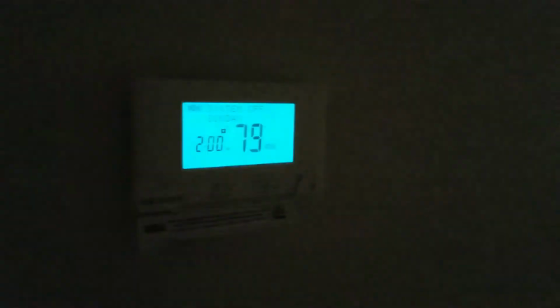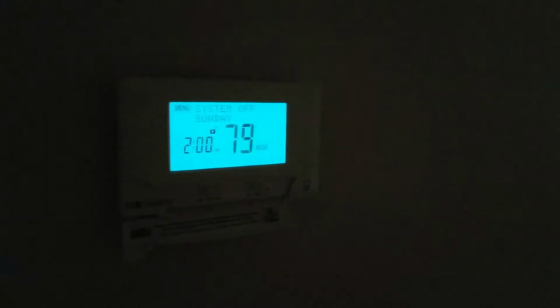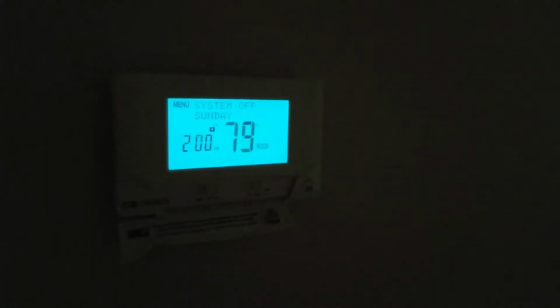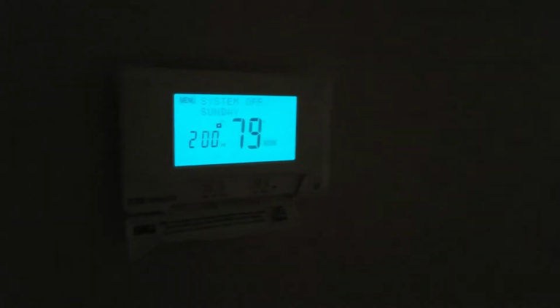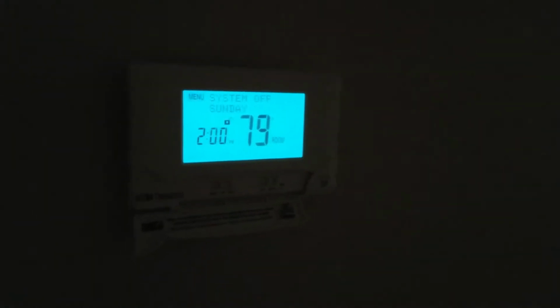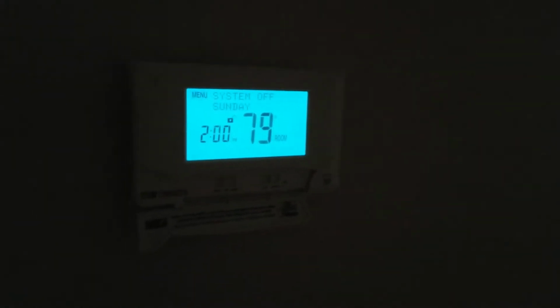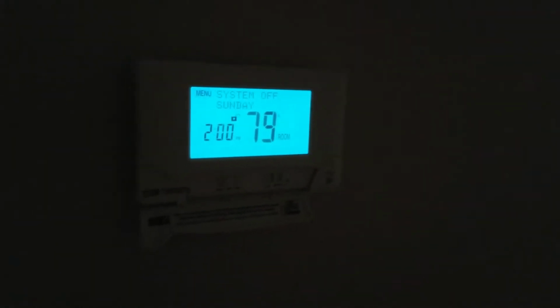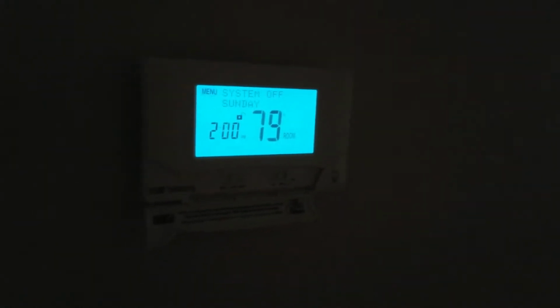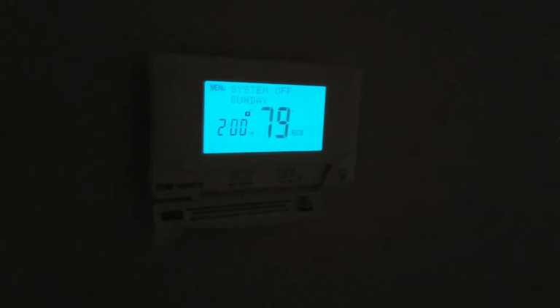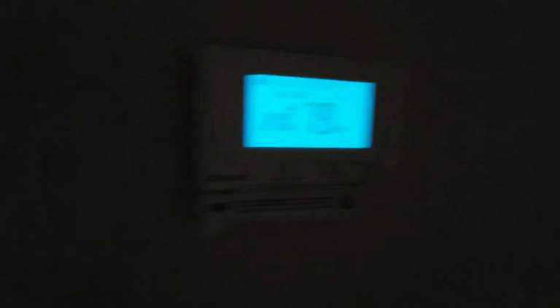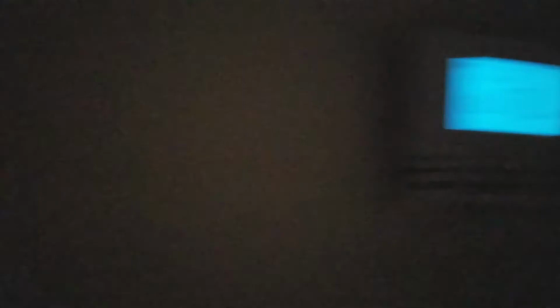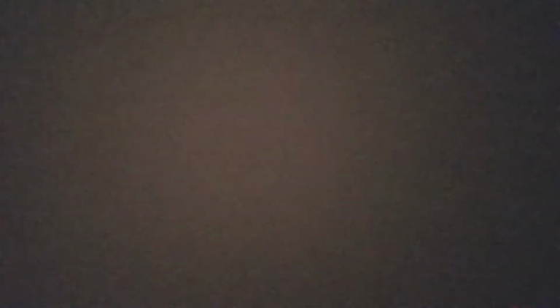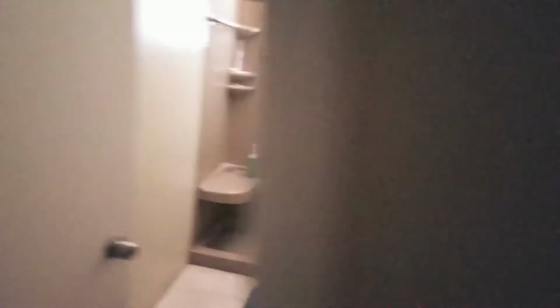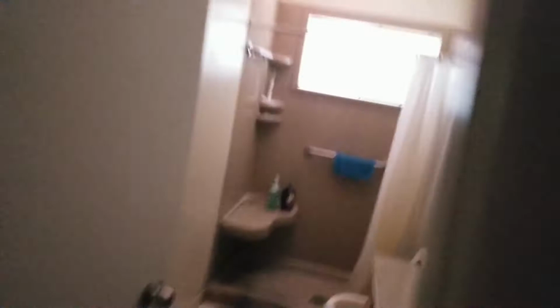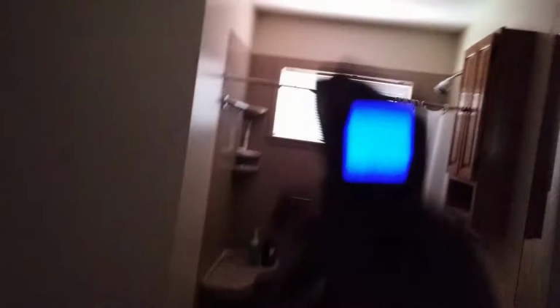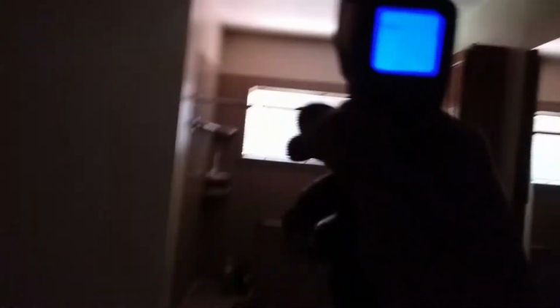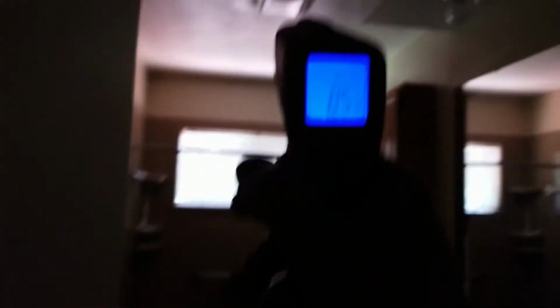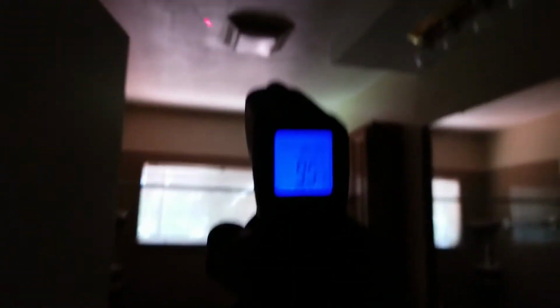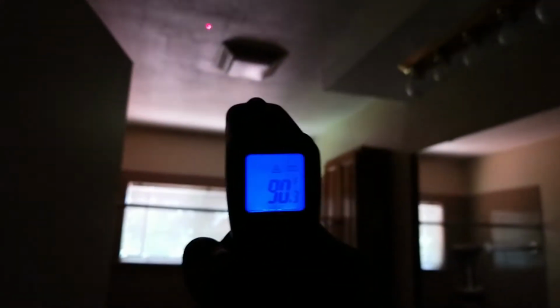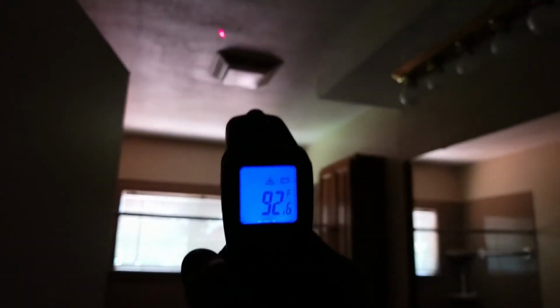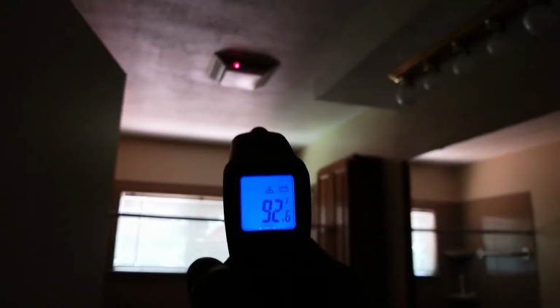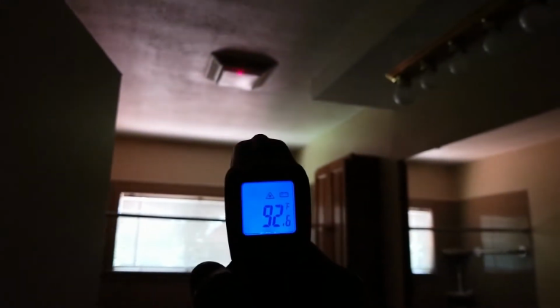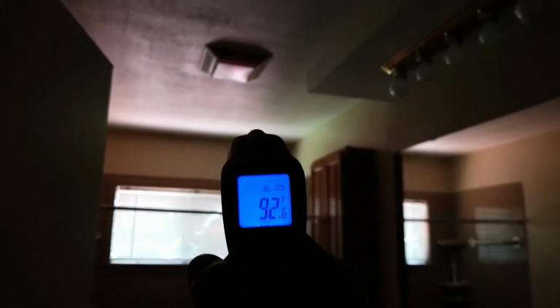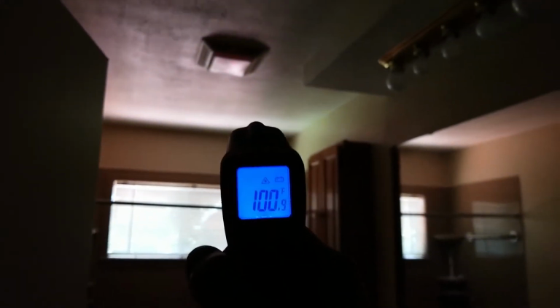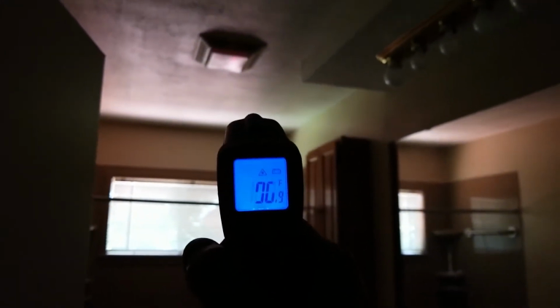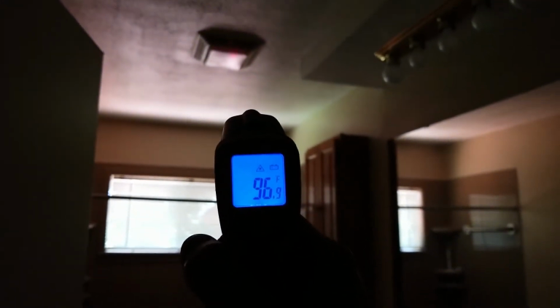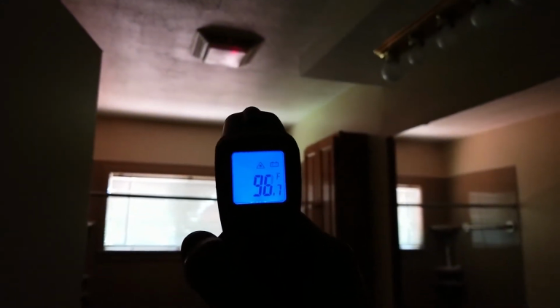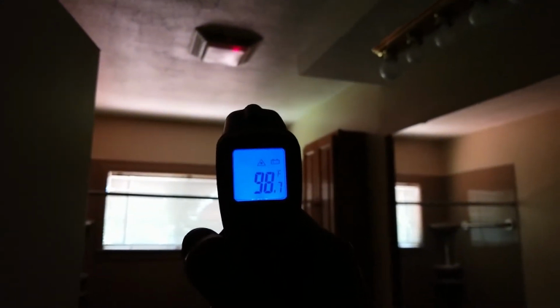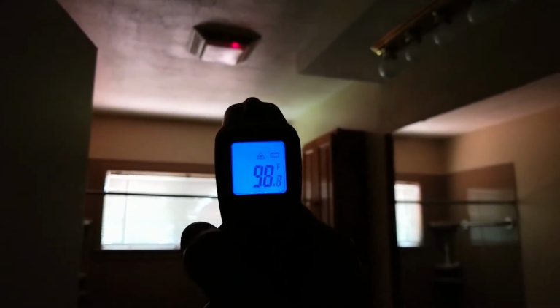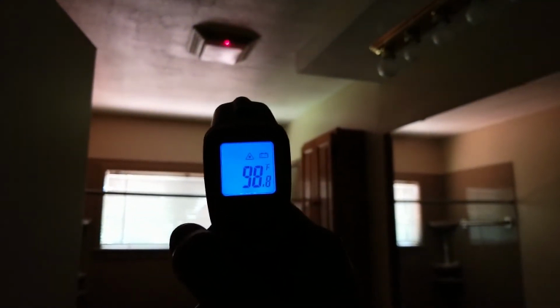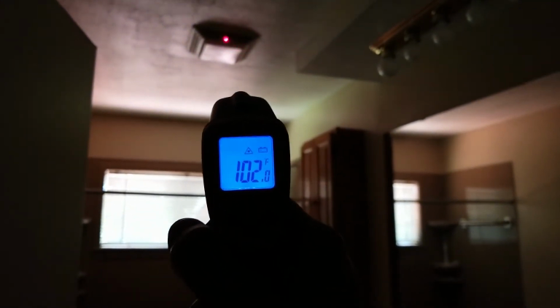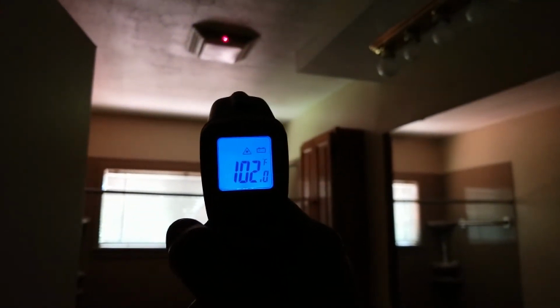This area here is definitely hotter, reading at 77. Let's check the vent and see if it's still hot — it's still at 100 degrees.